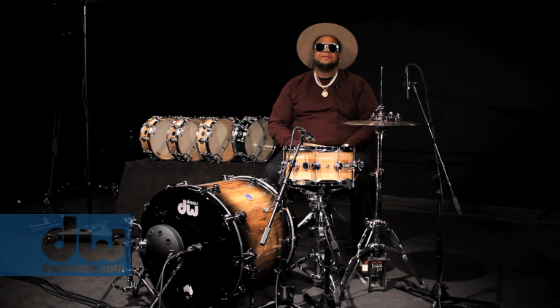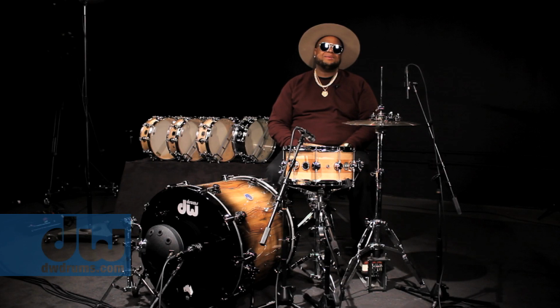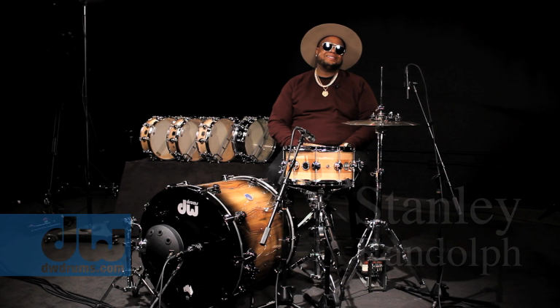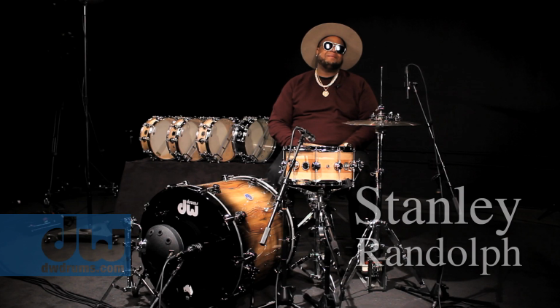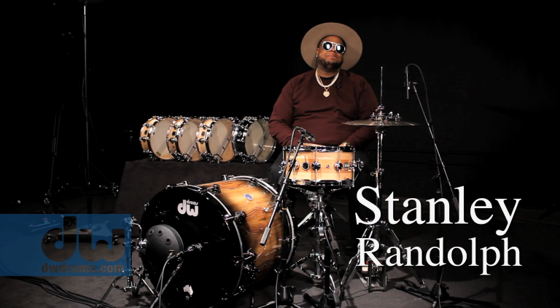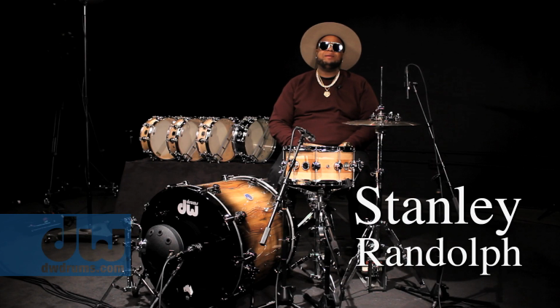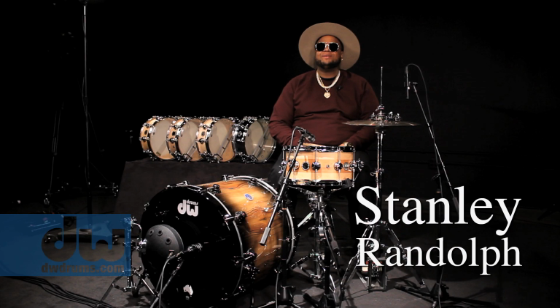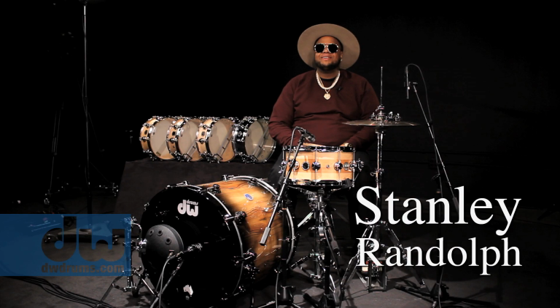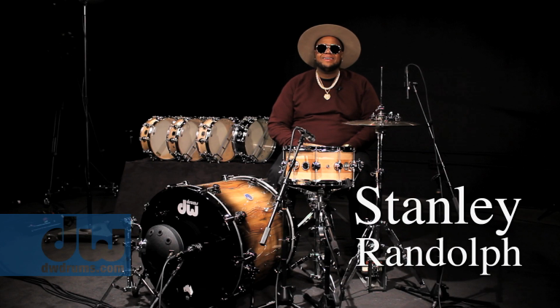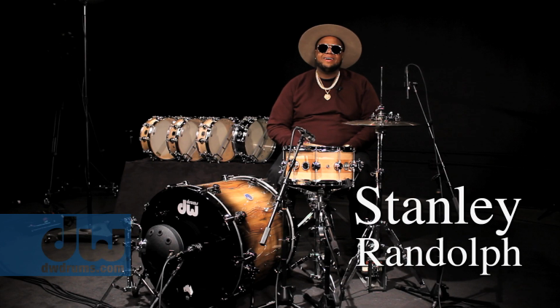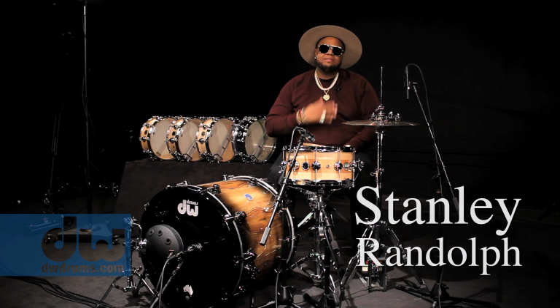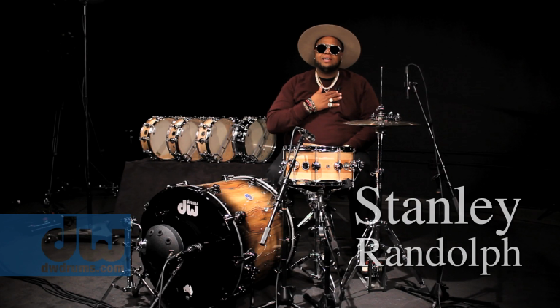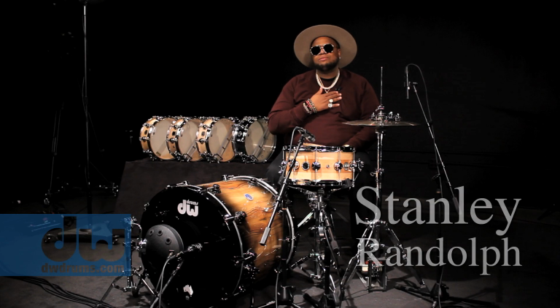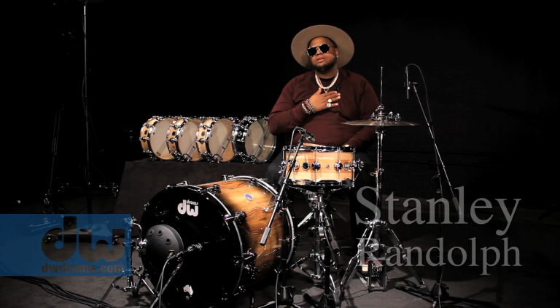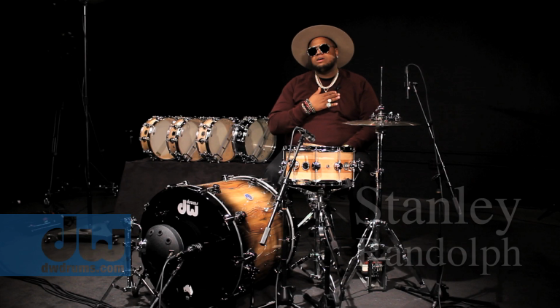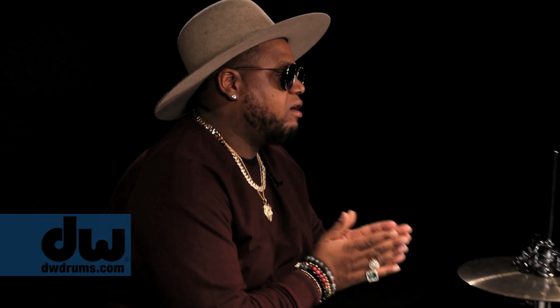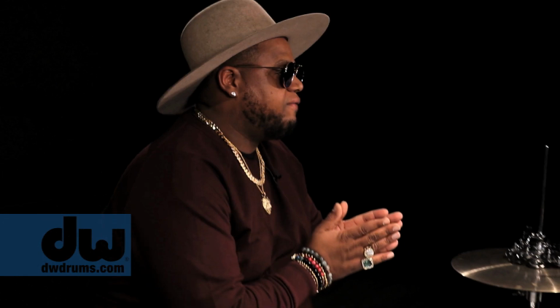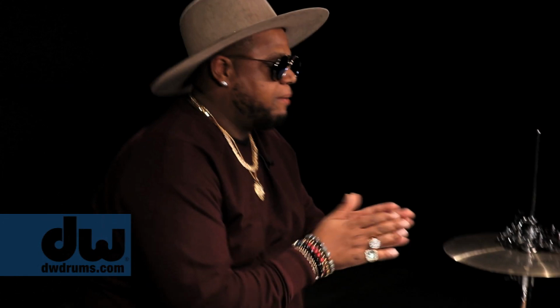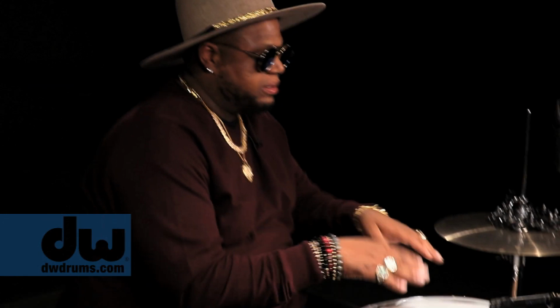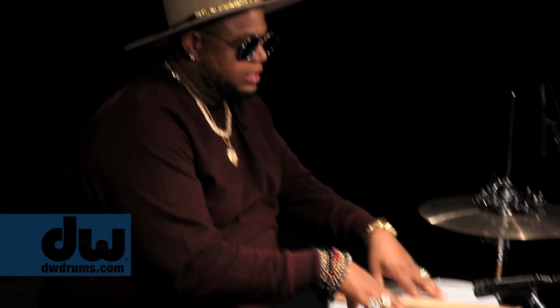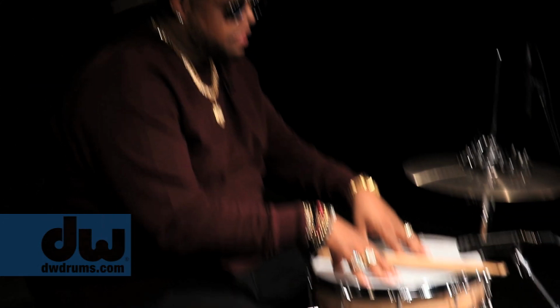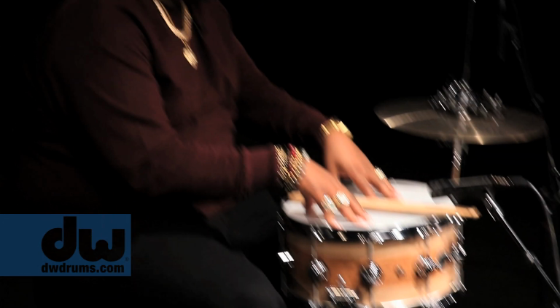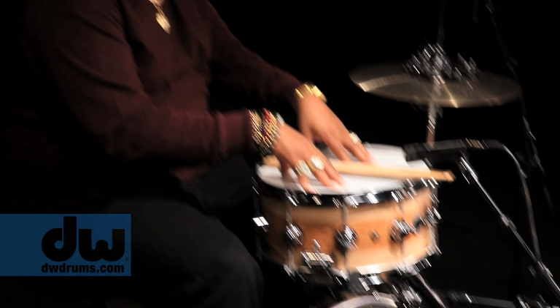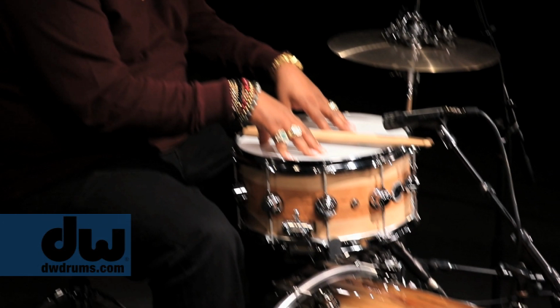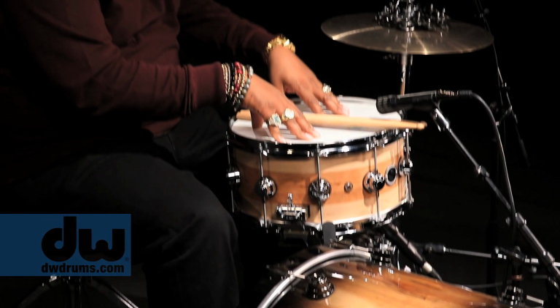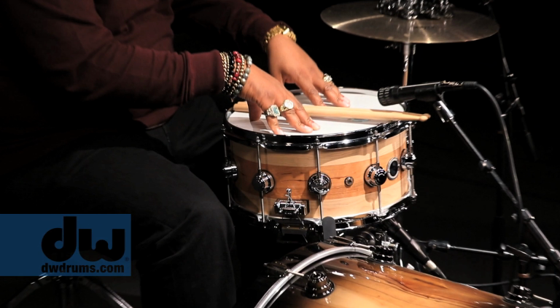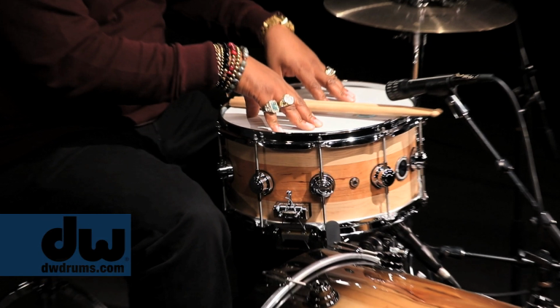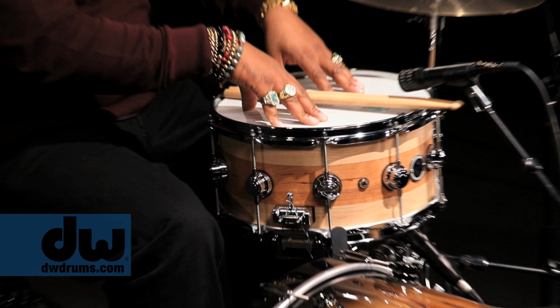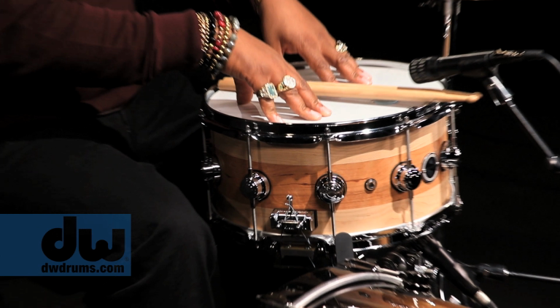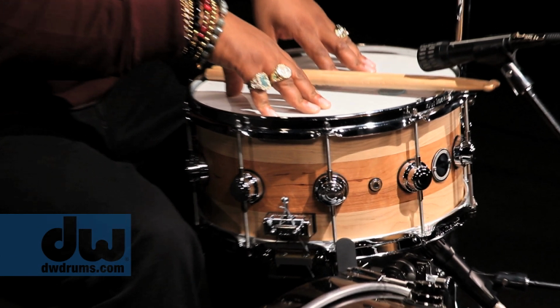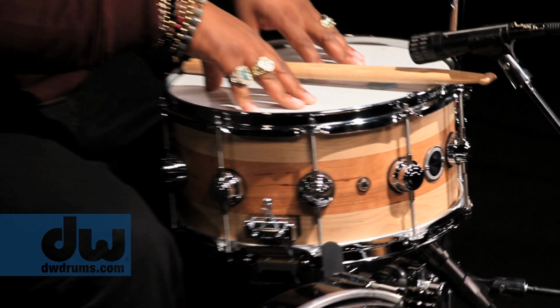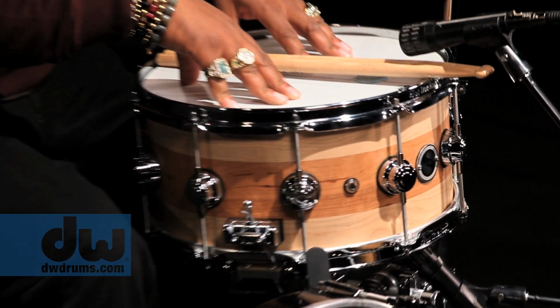What's up, people? I'm Stanley Randolph, and I'm playing DW's new True Sonic snare drum.